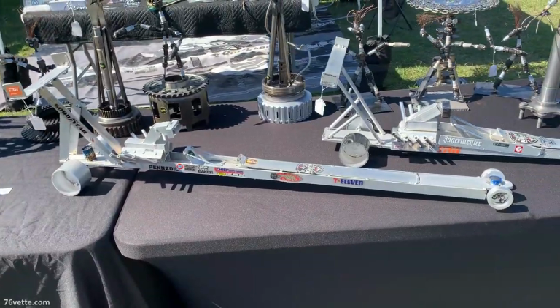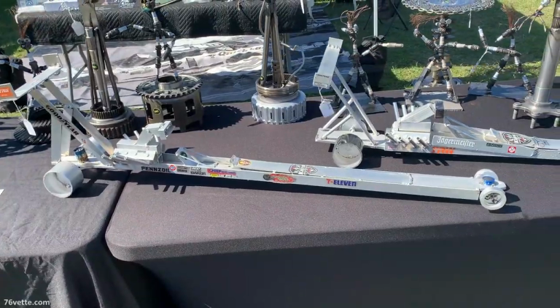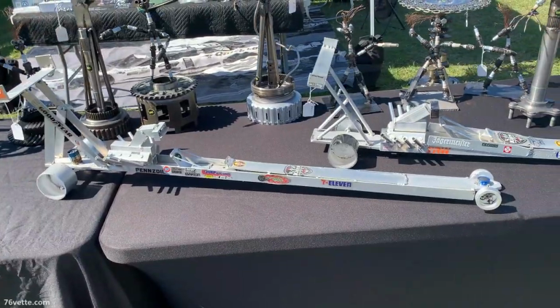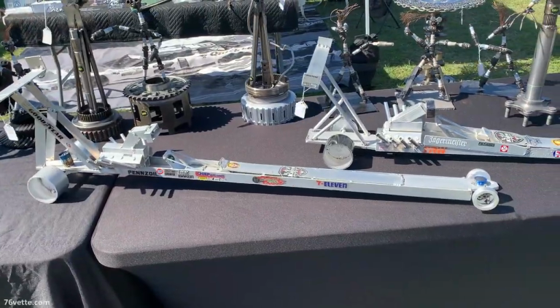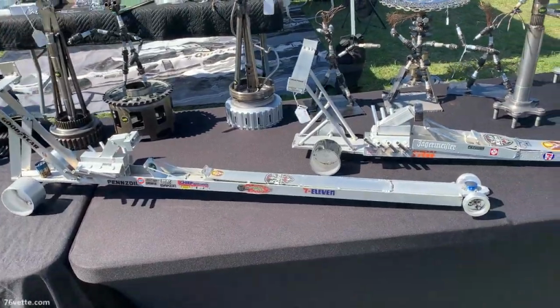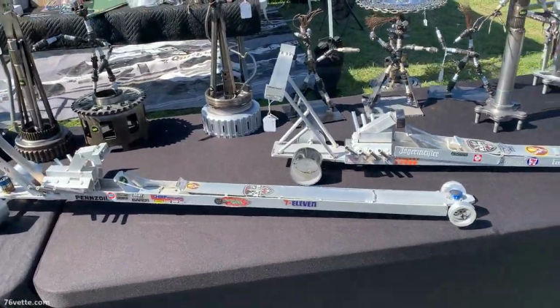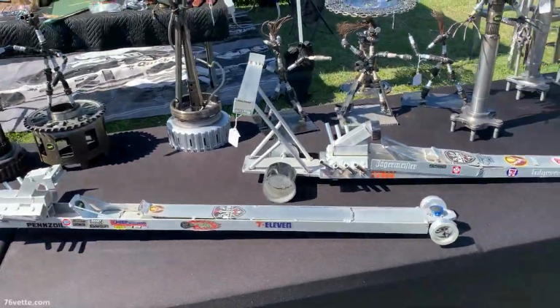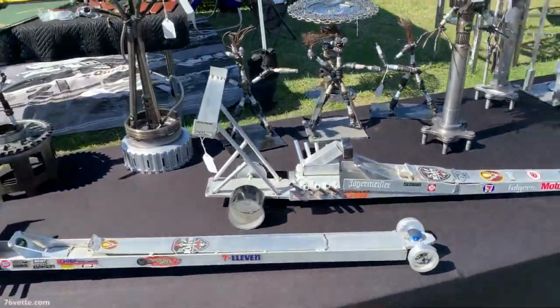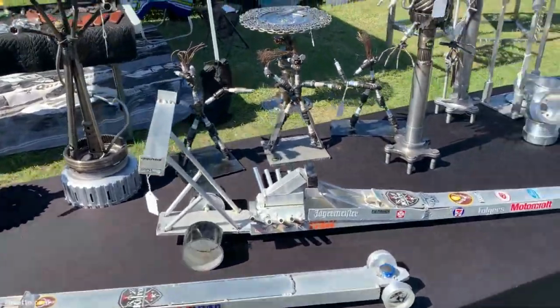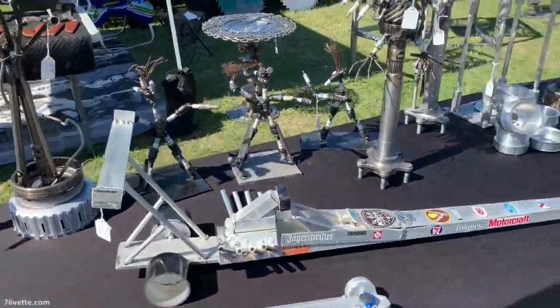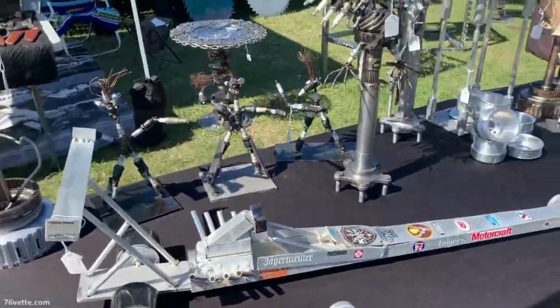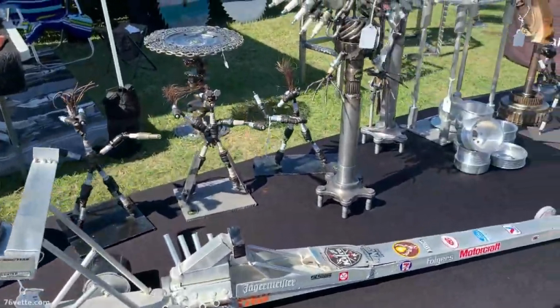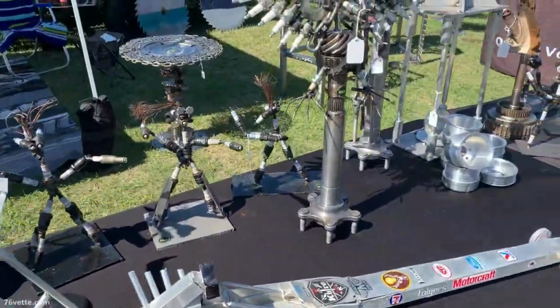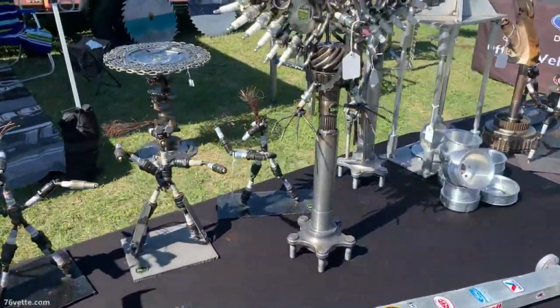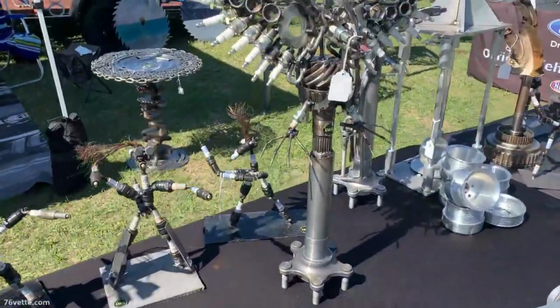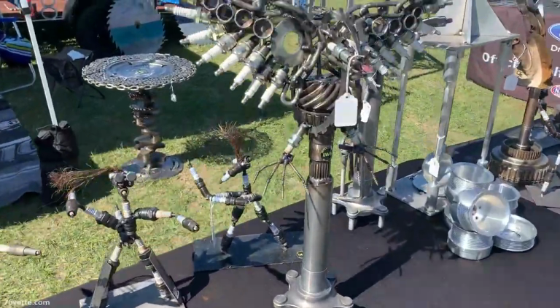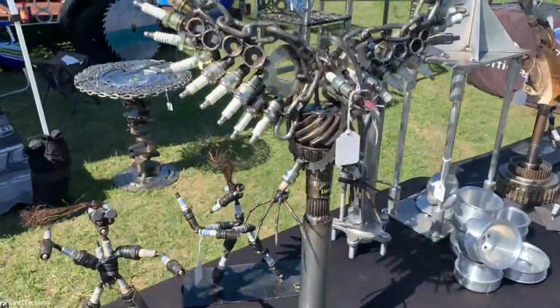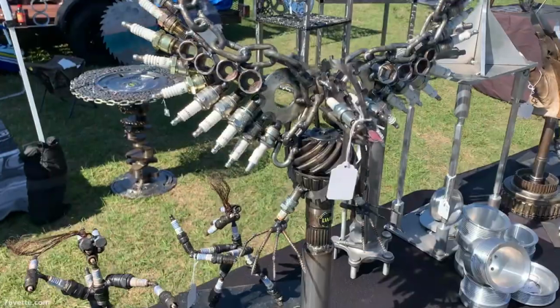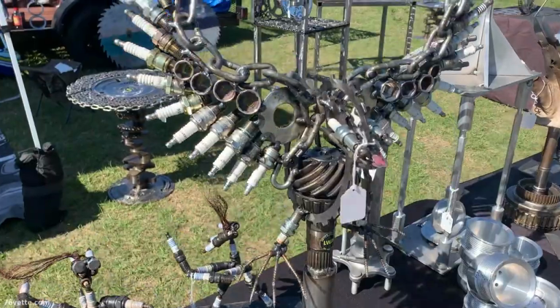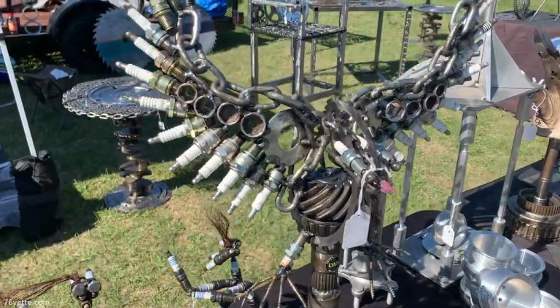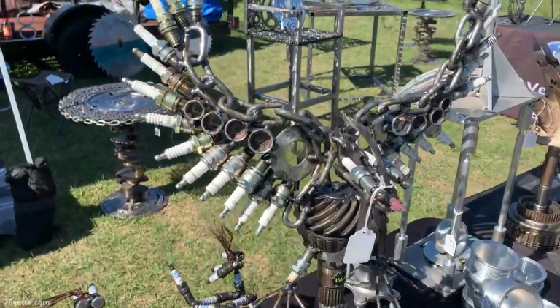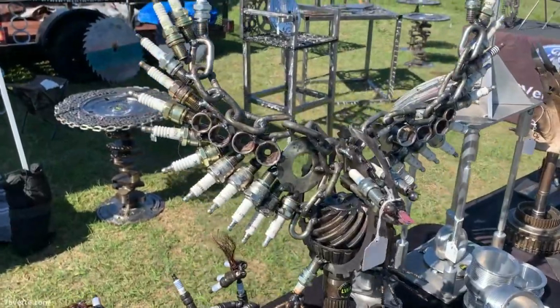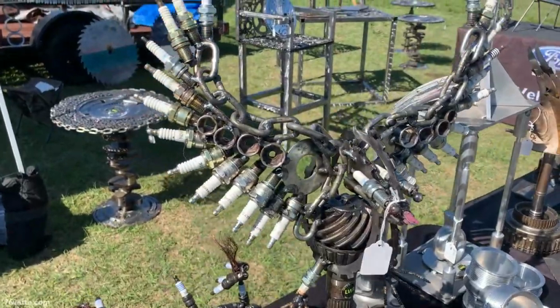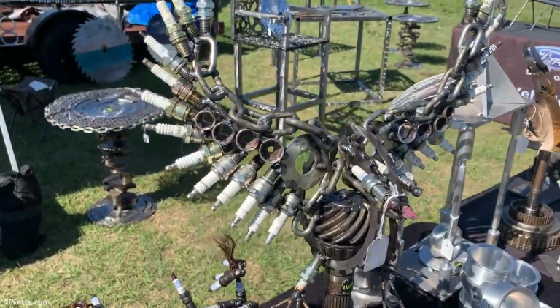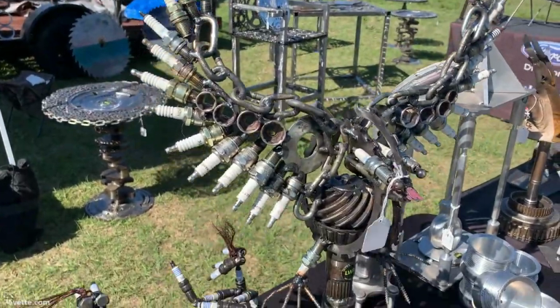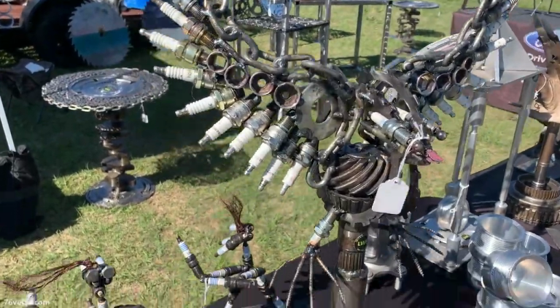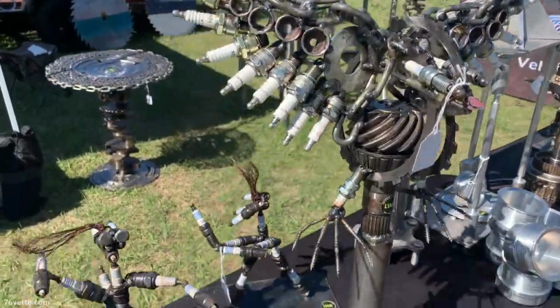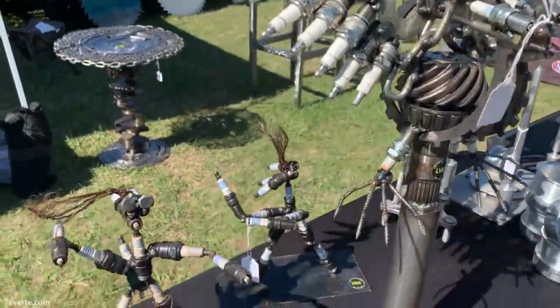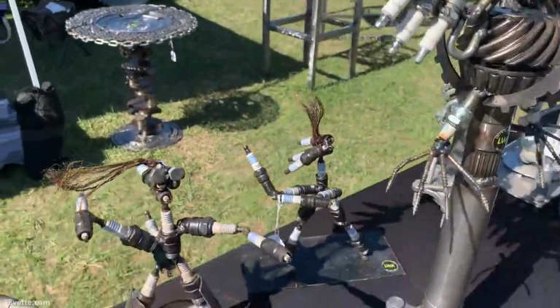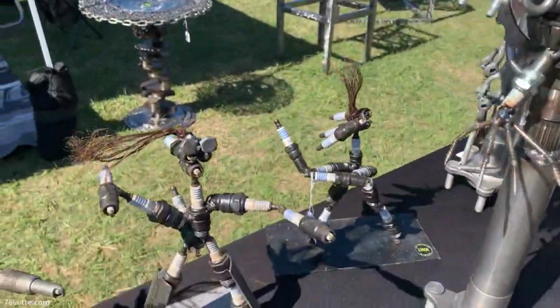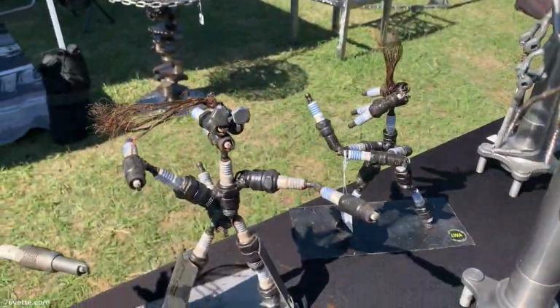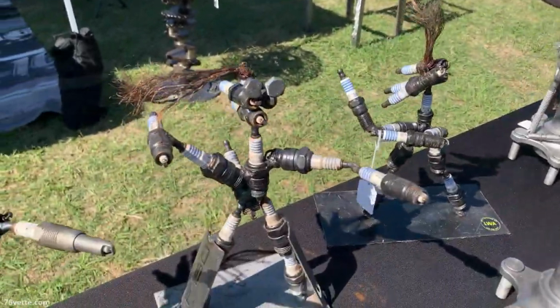This guy here was selling some very interesting and original metal sculptures.